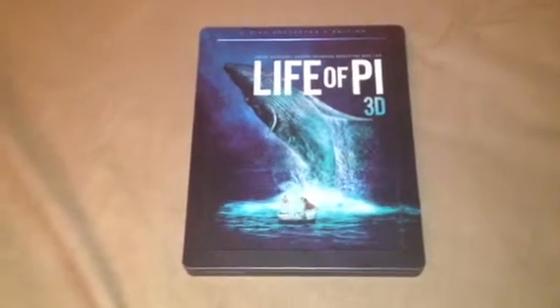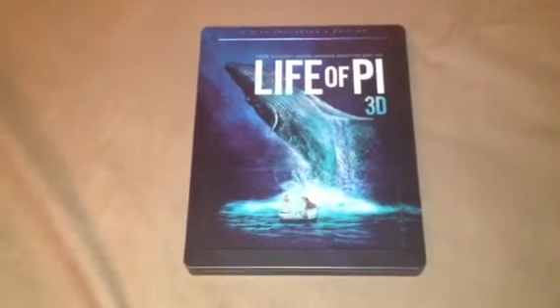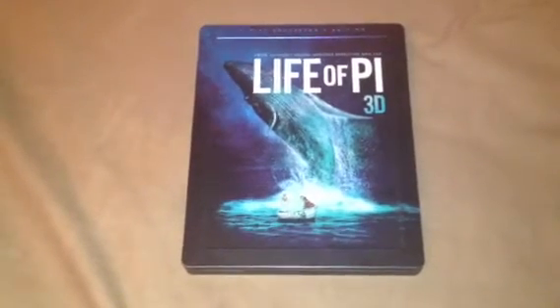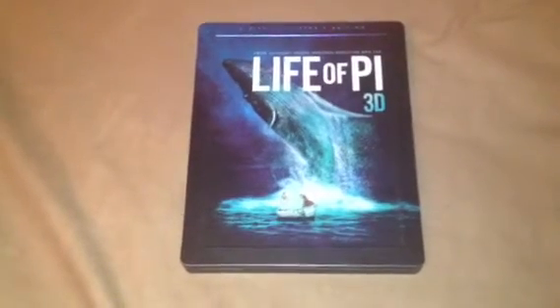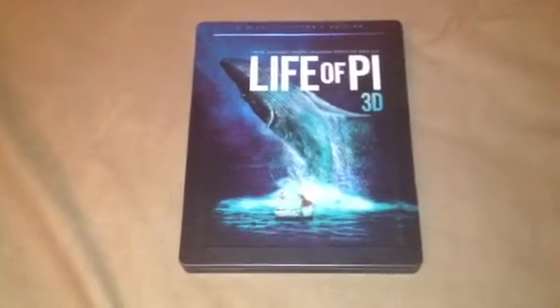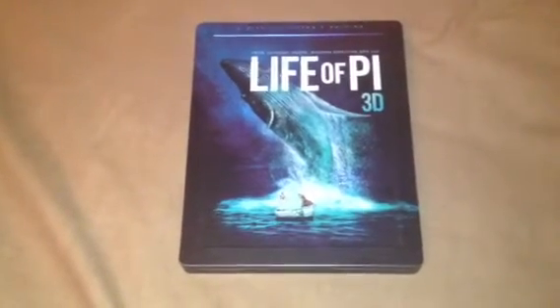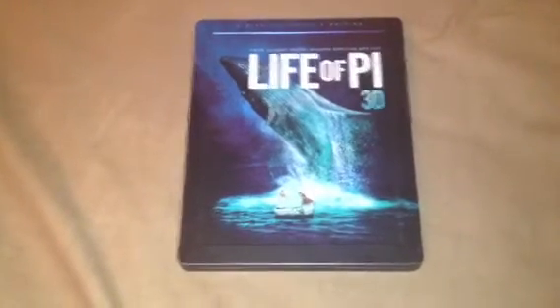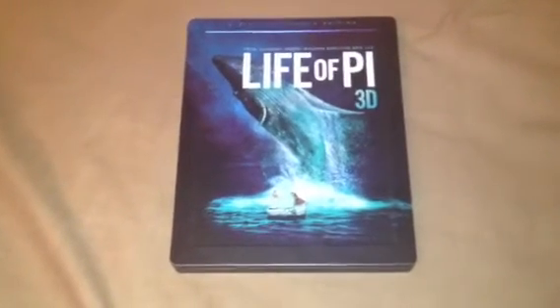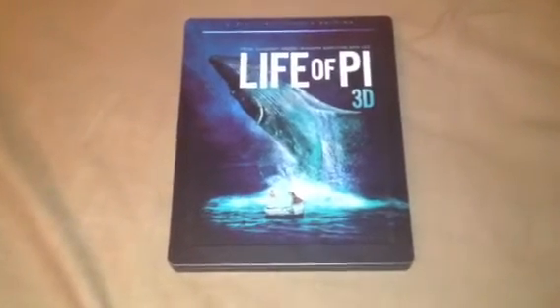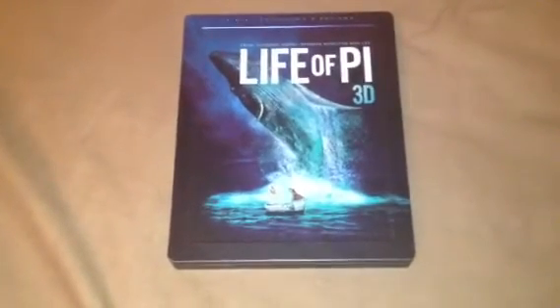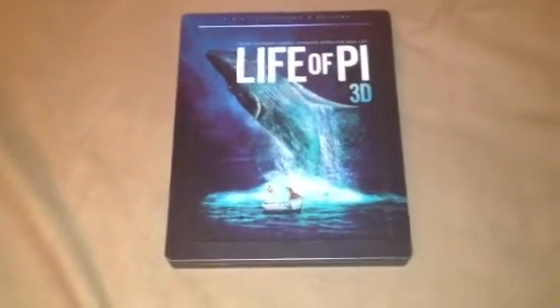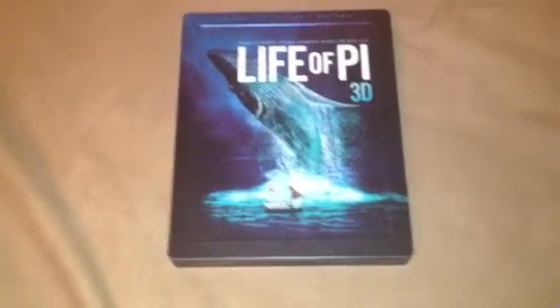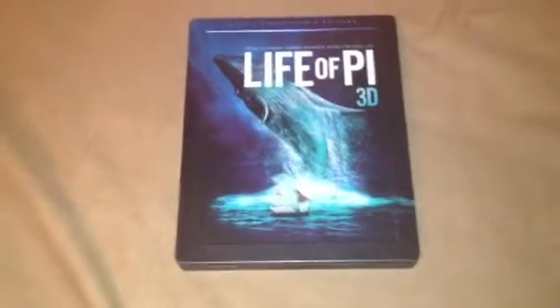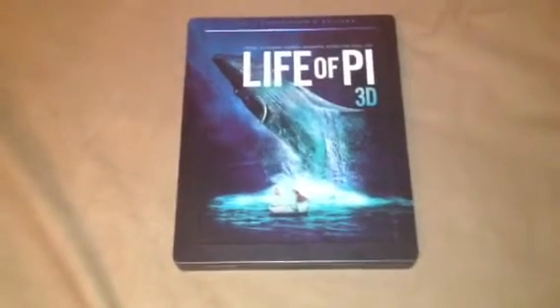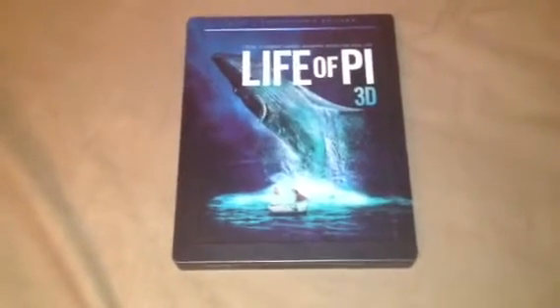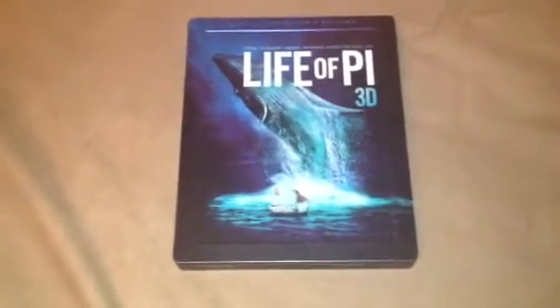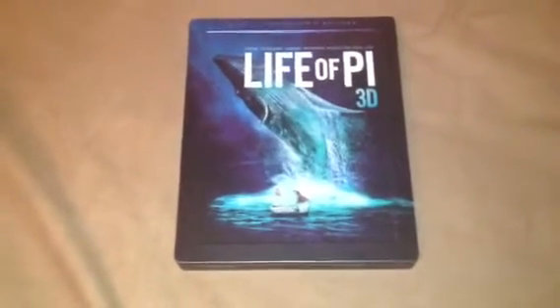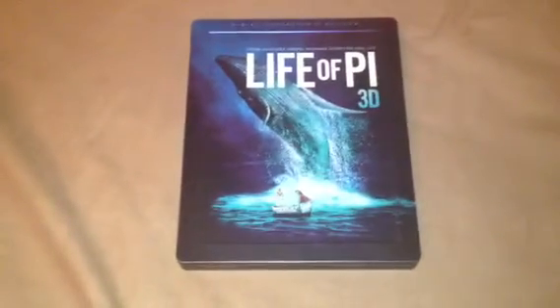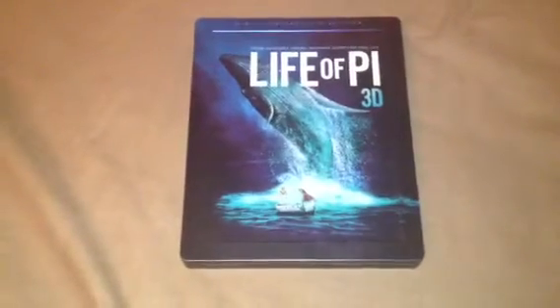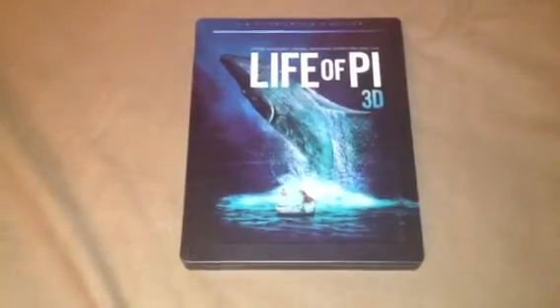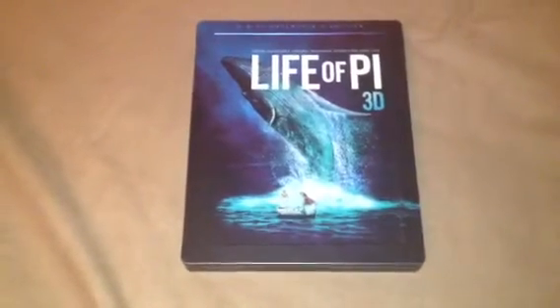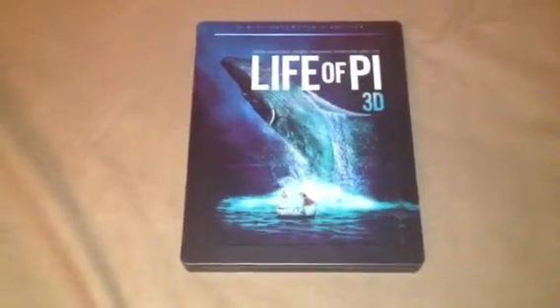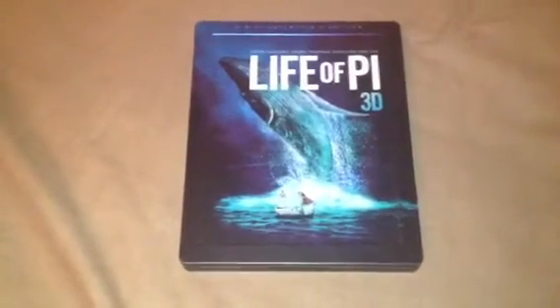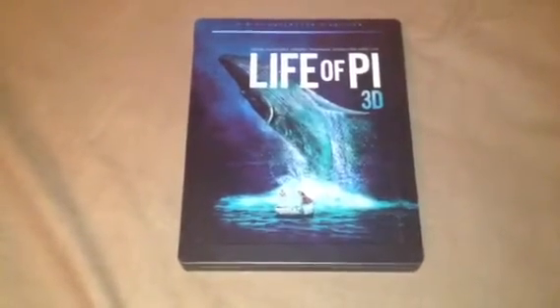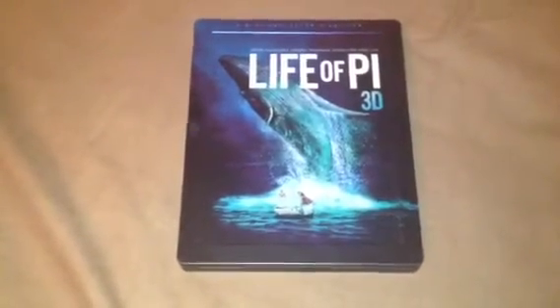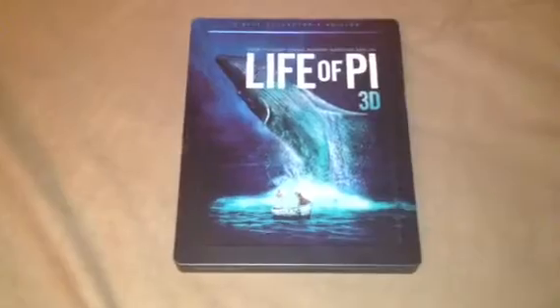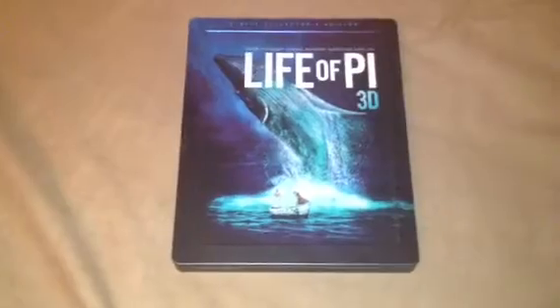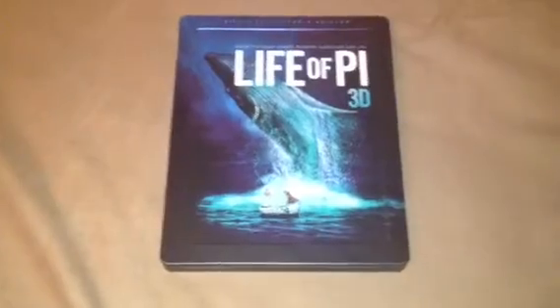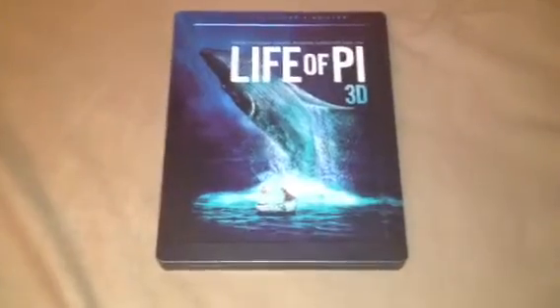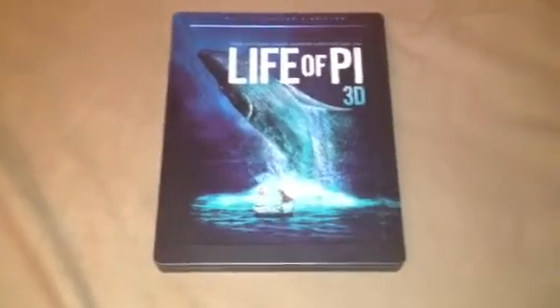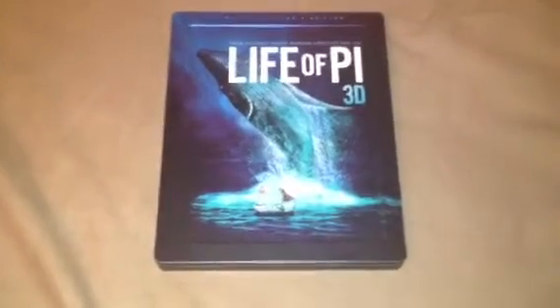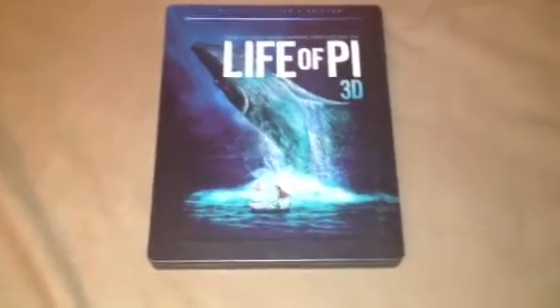Hi guys, this is MovieBuff35 and today I'm showing you the Life of Pi 3D Steelbook.